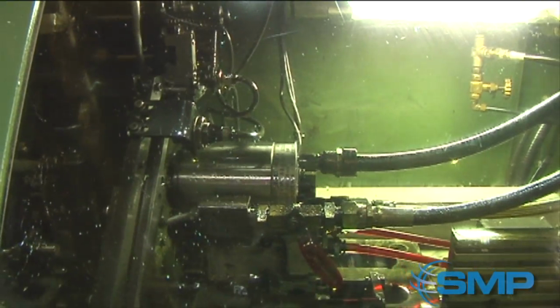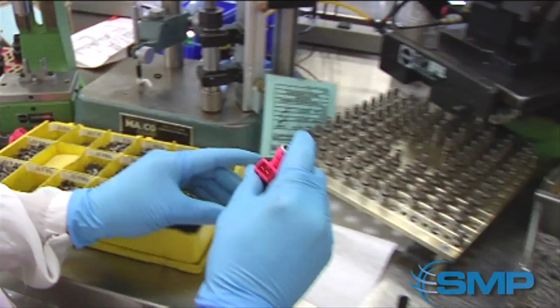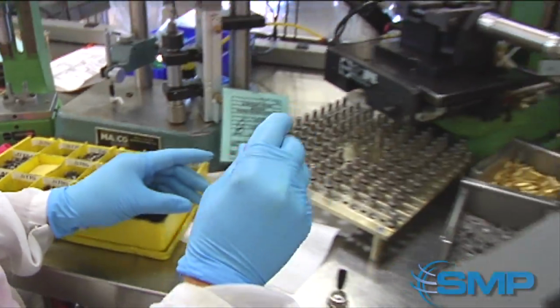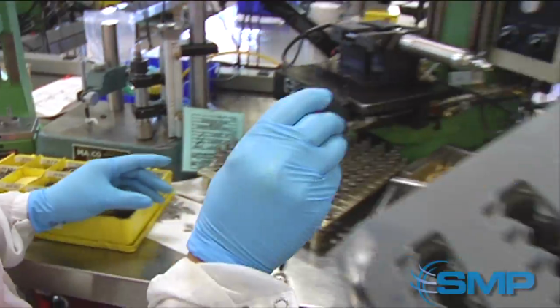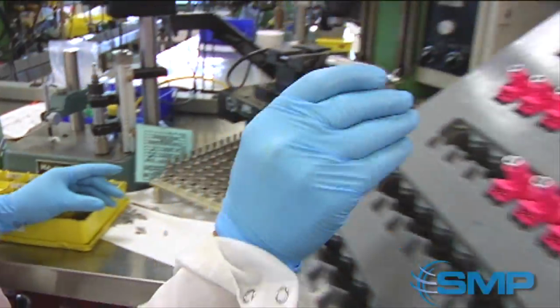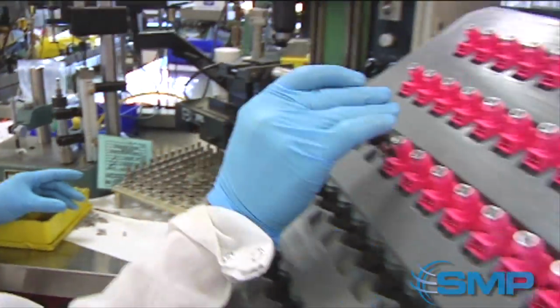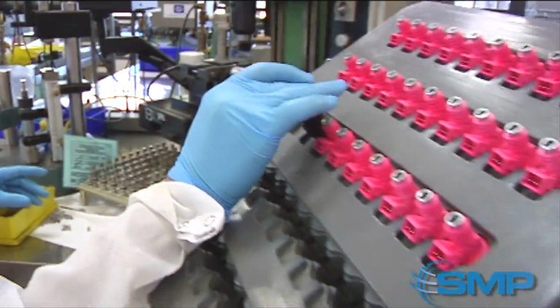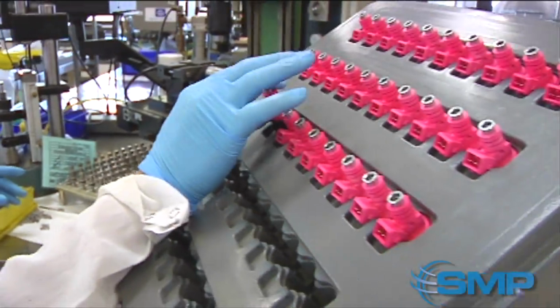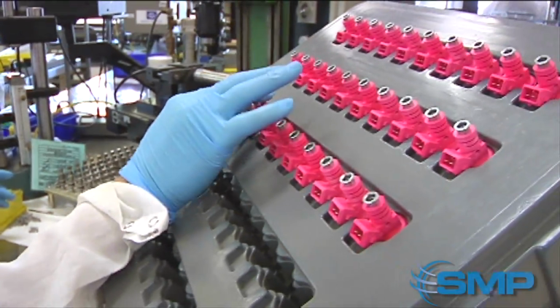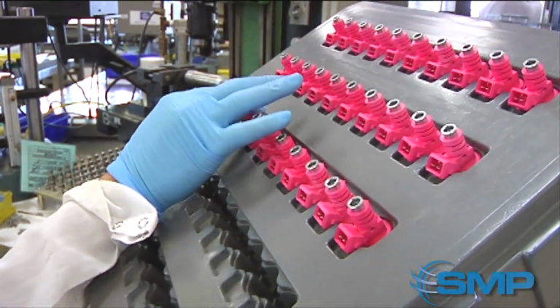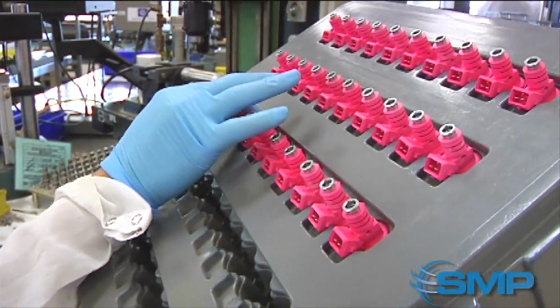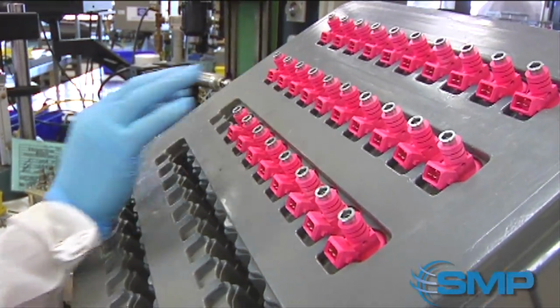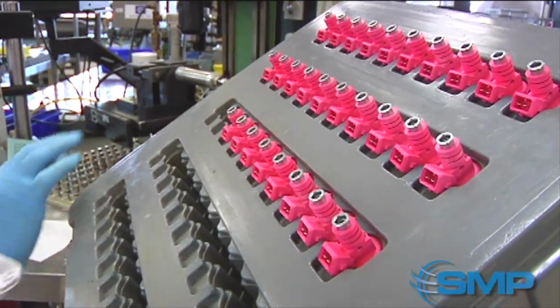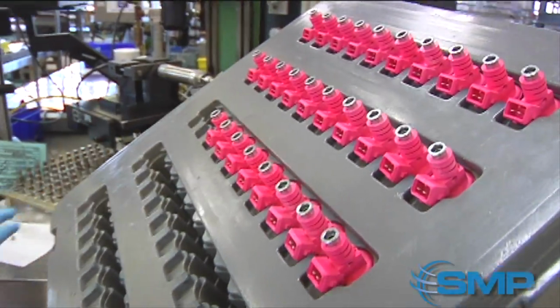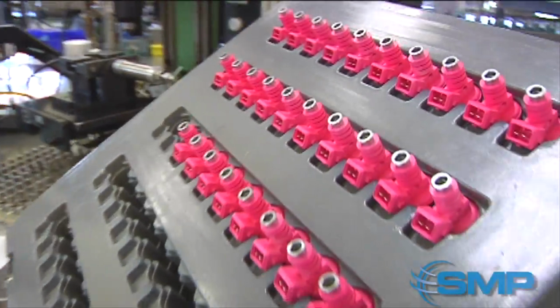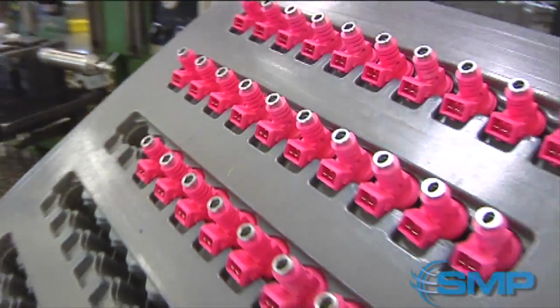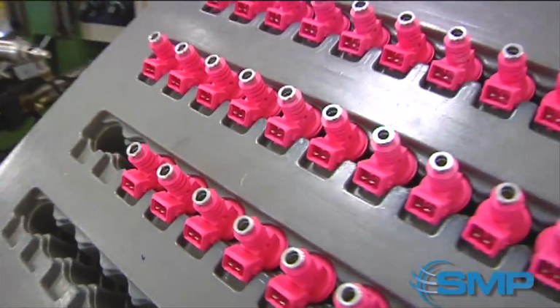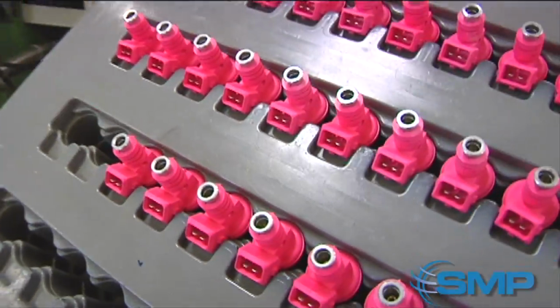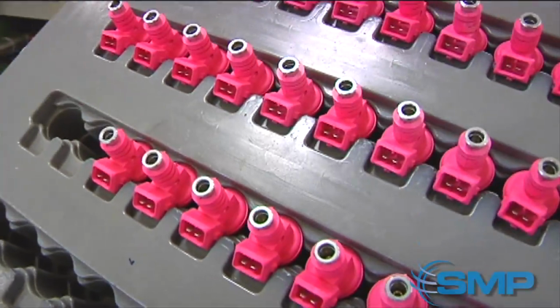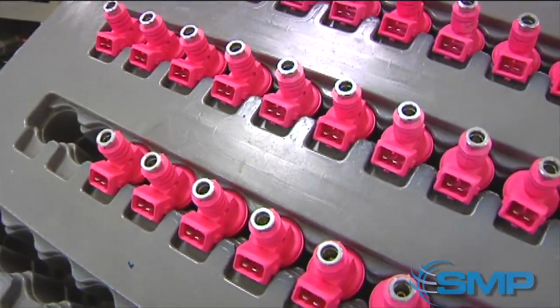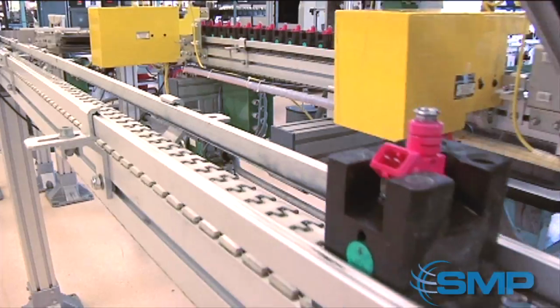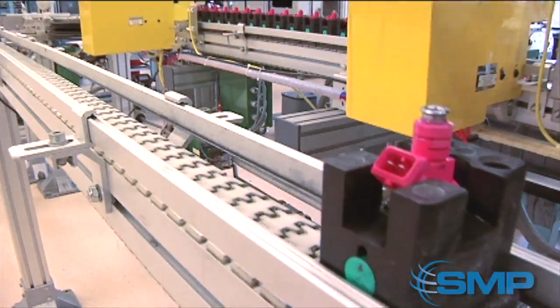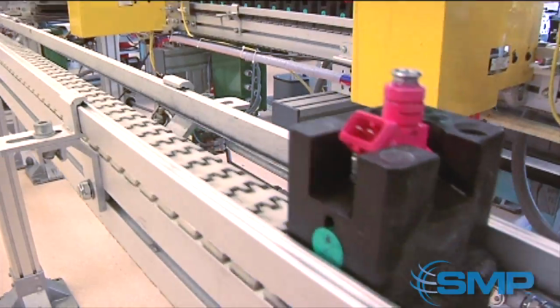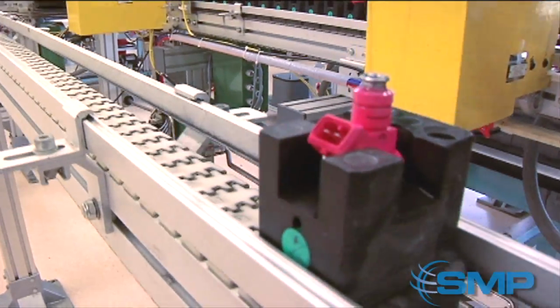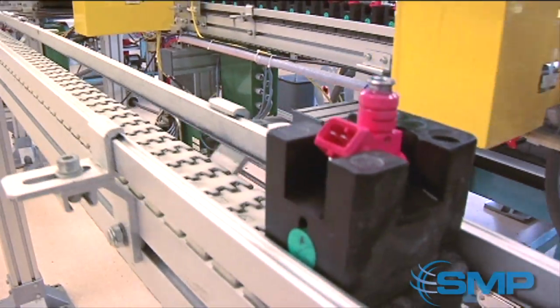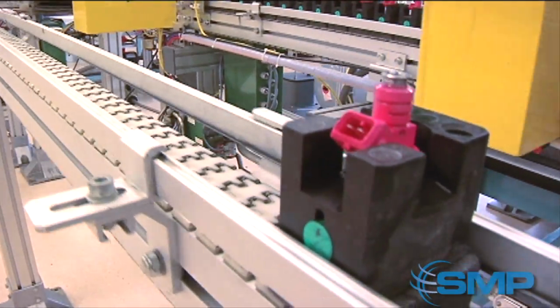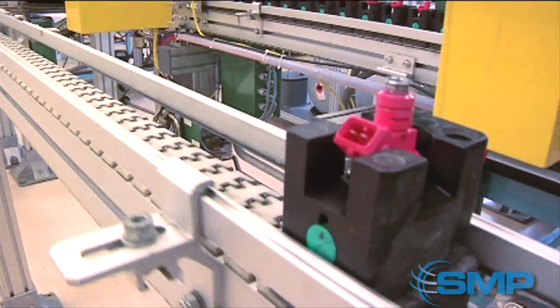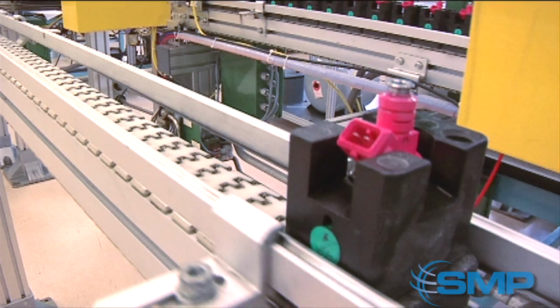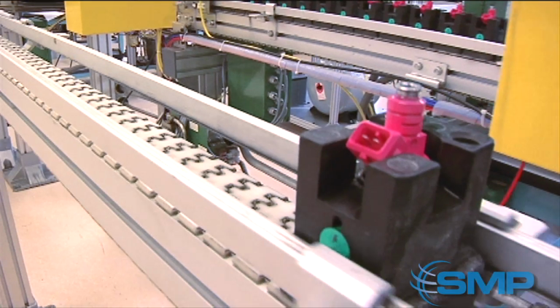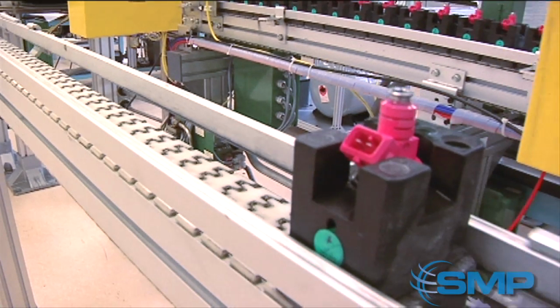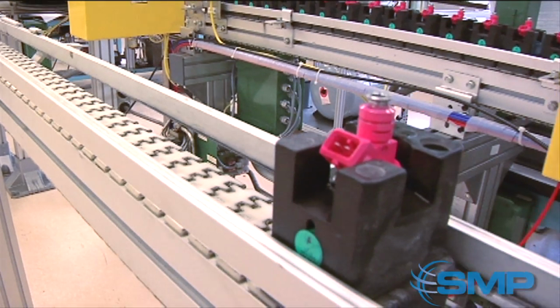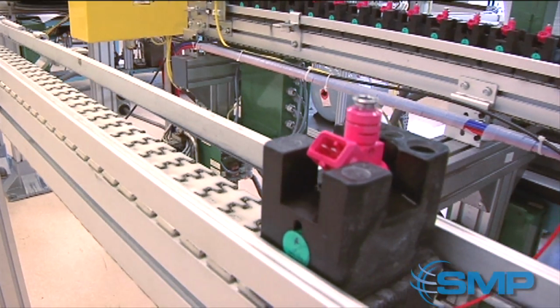This facility produces fuel injectors for the OE and OES markets, as well as traditional and non-traditional channels.